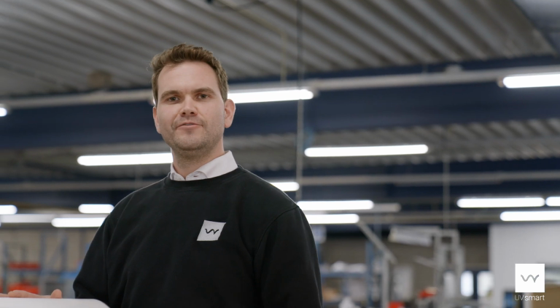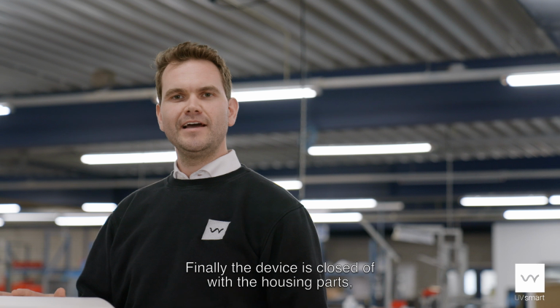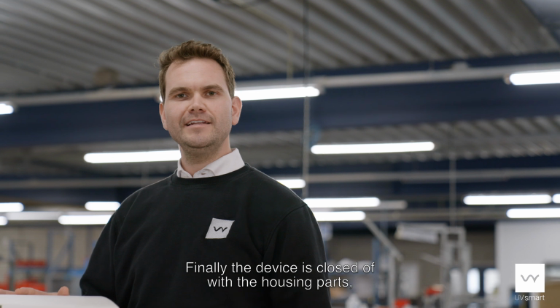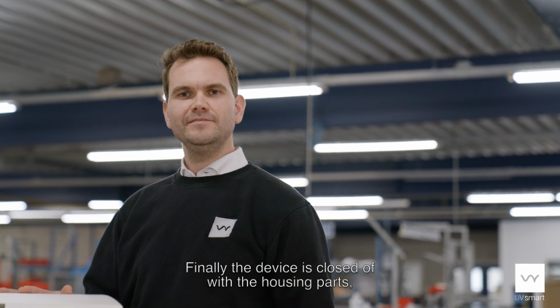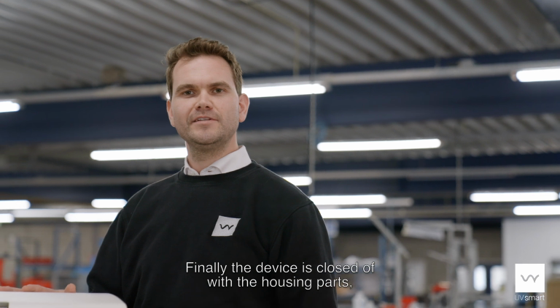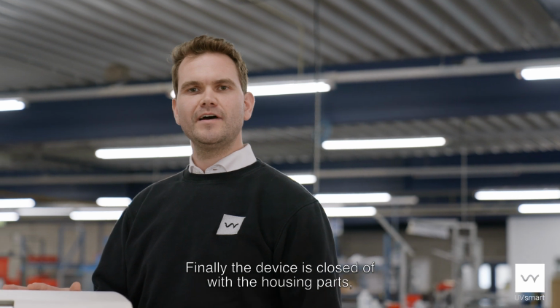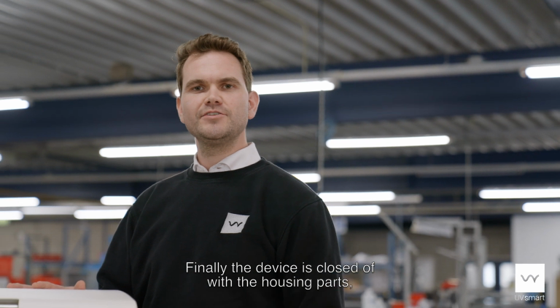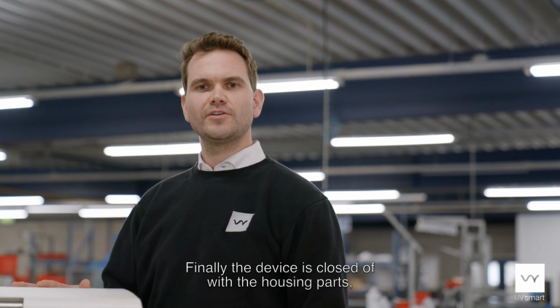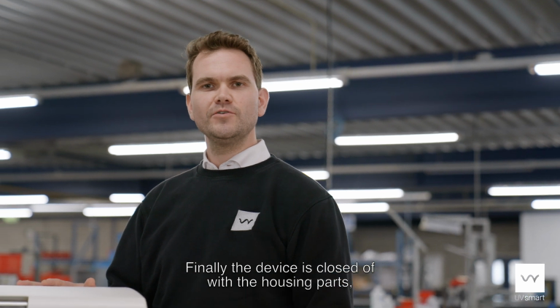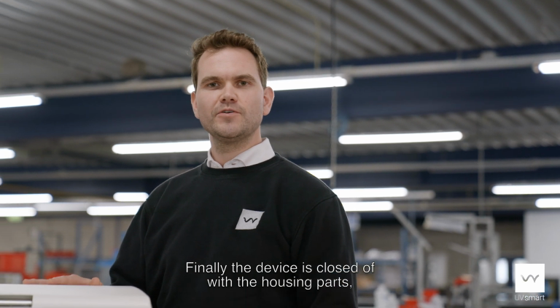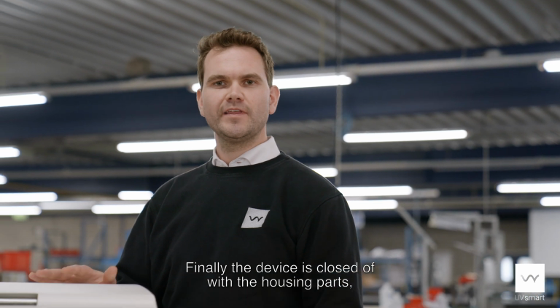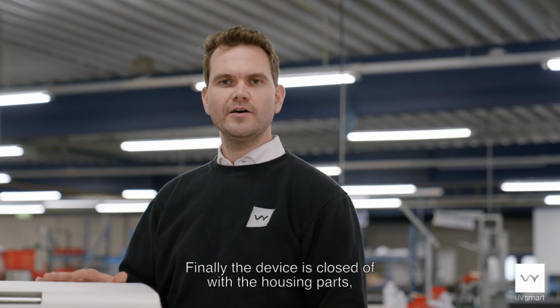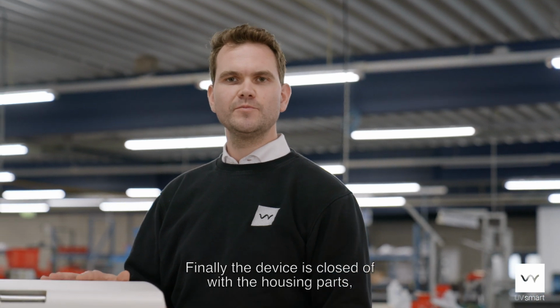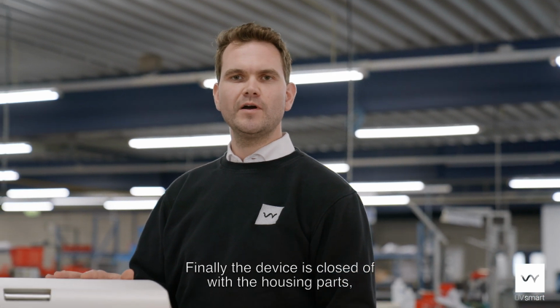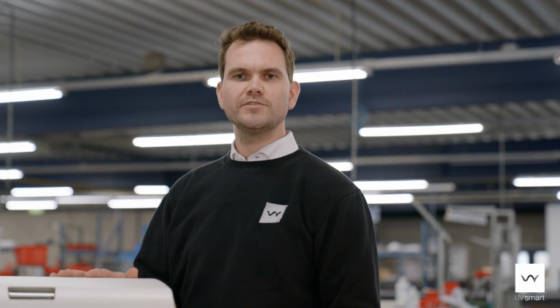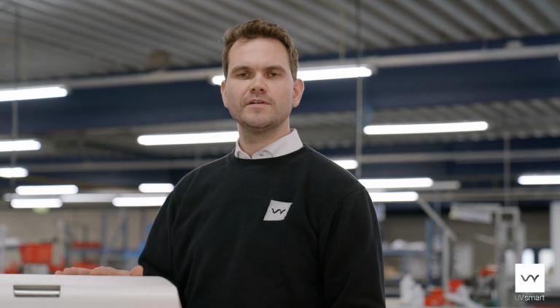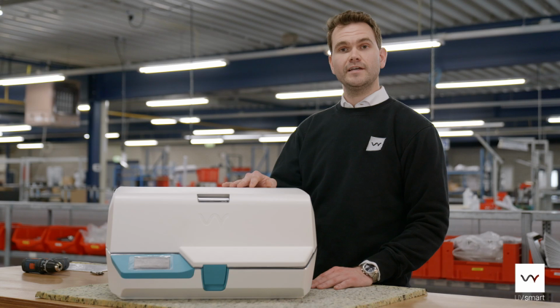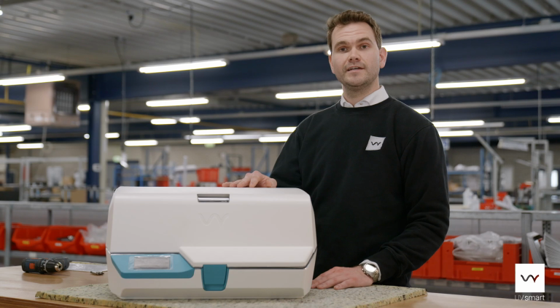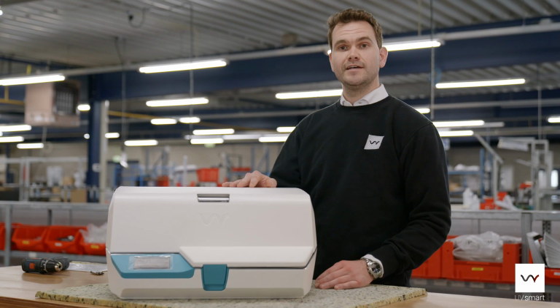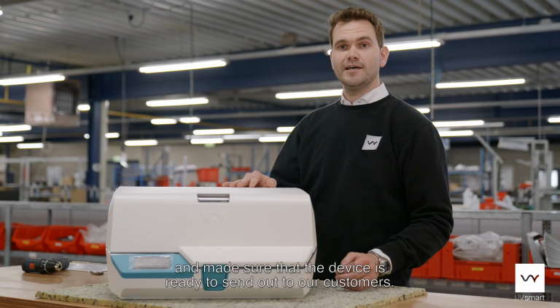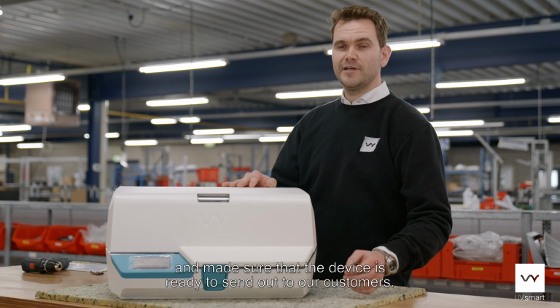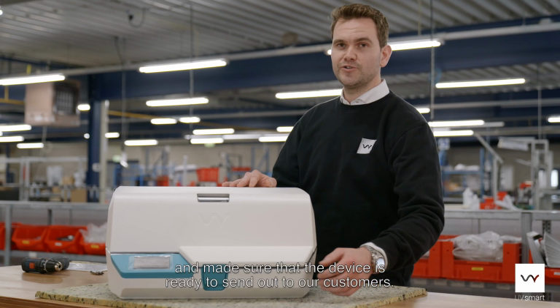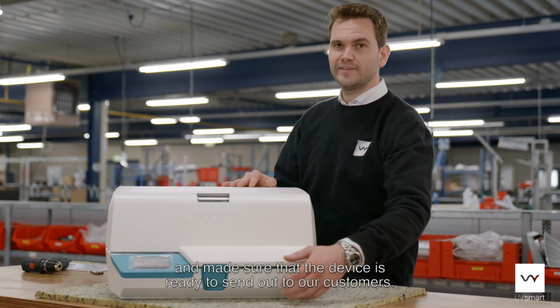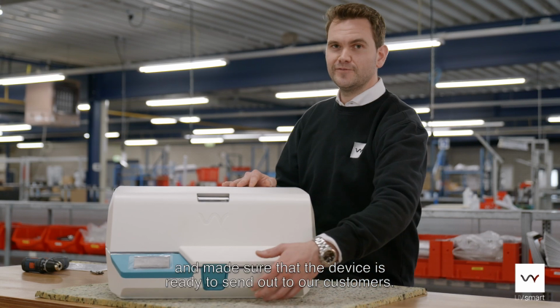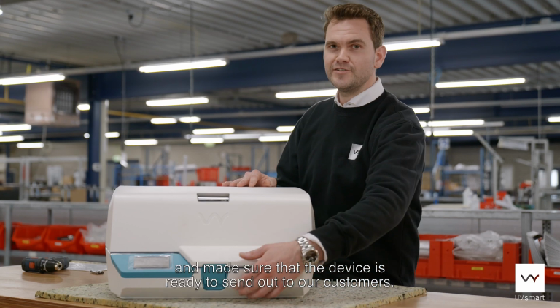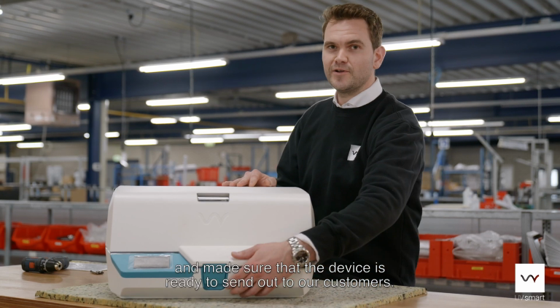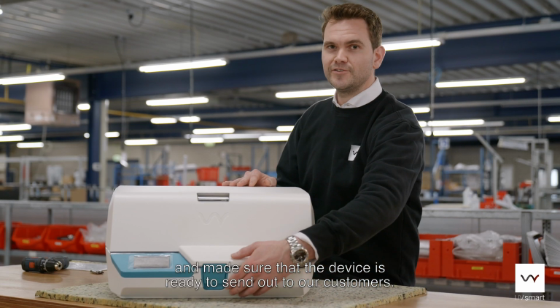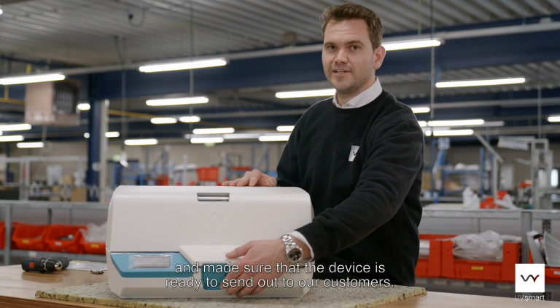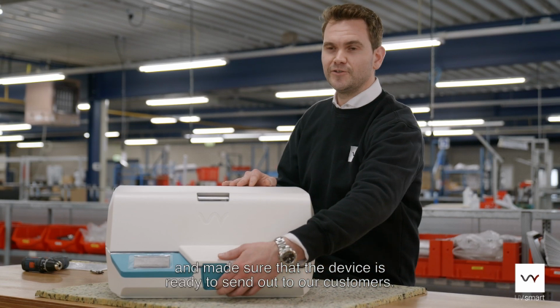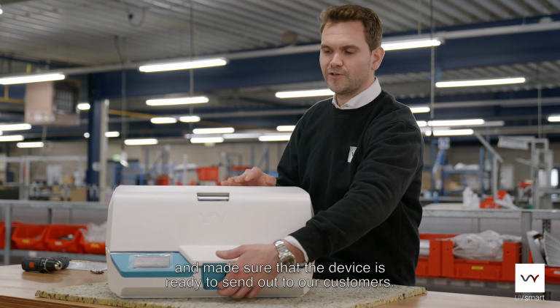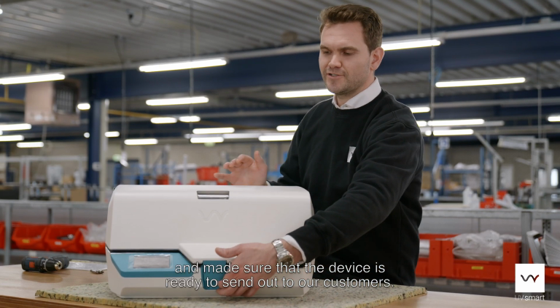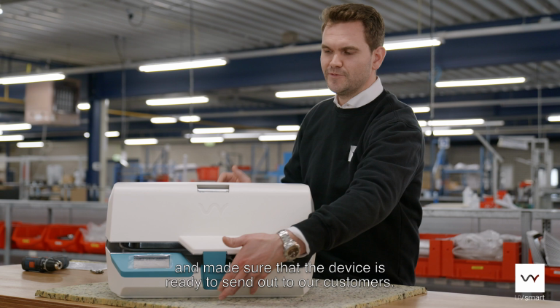Finally the device is closed off with the housing parts and we make sure that the device is ready to send out to our customers.